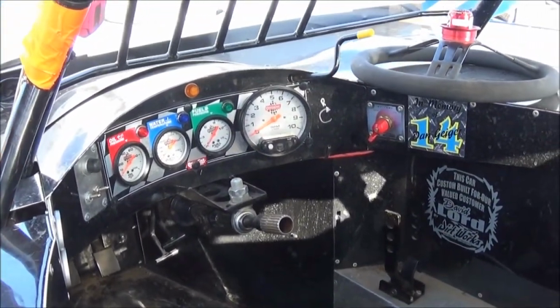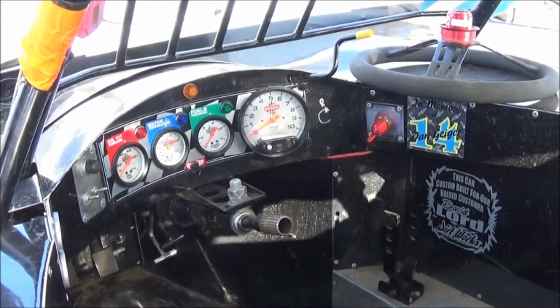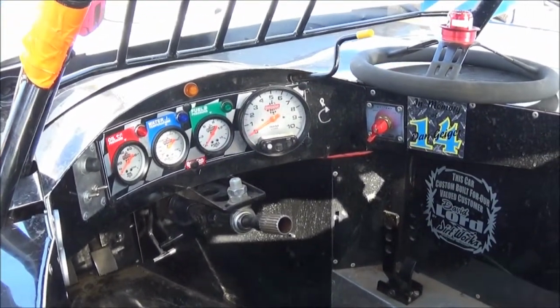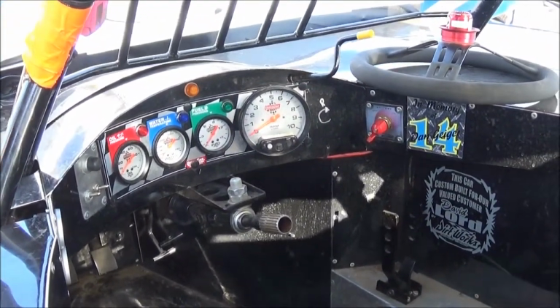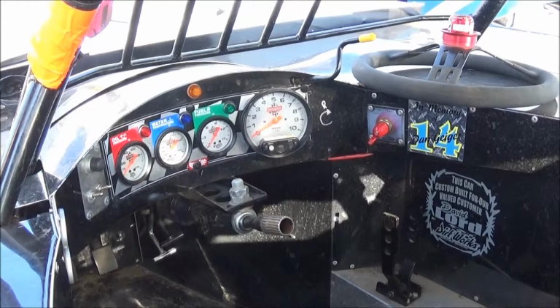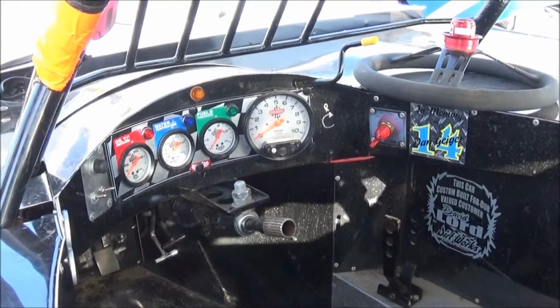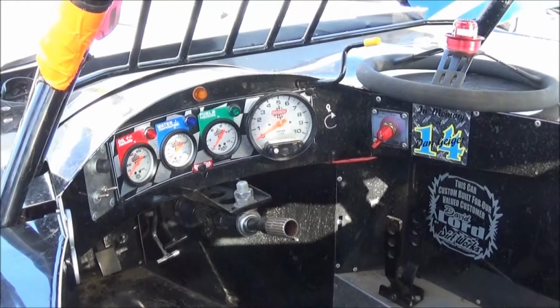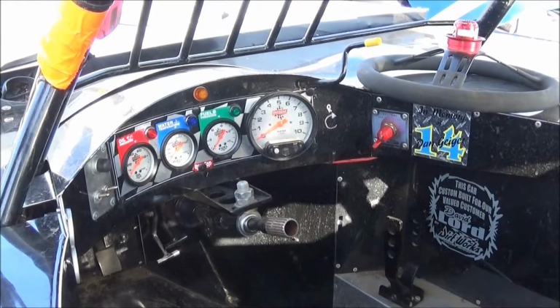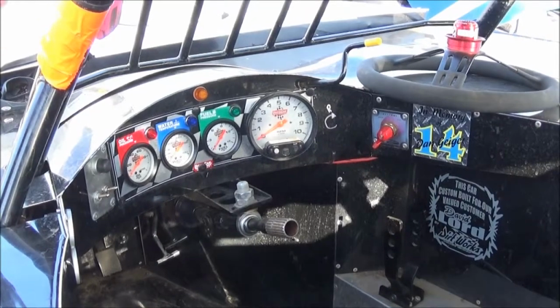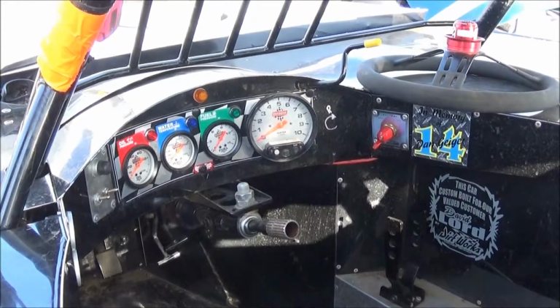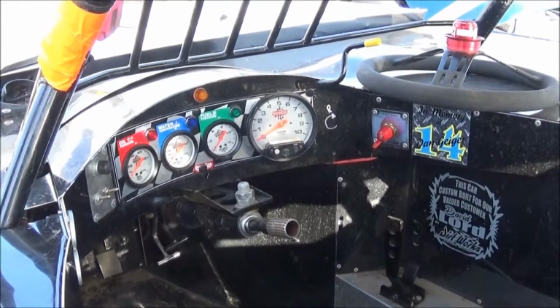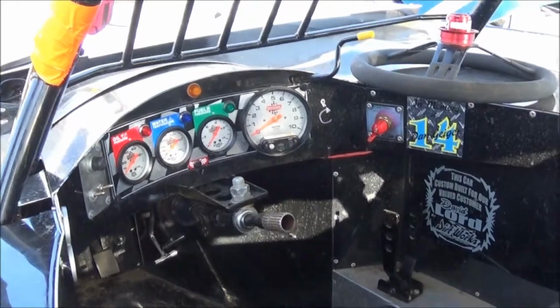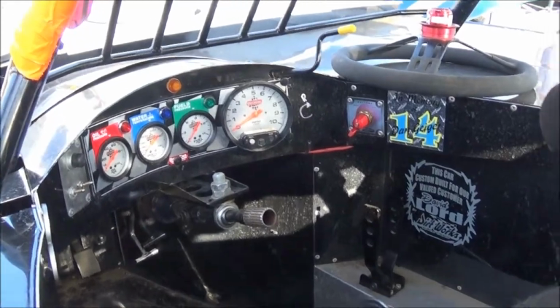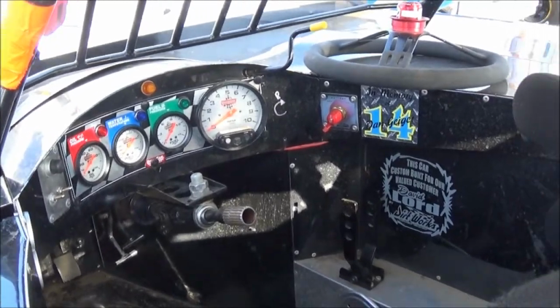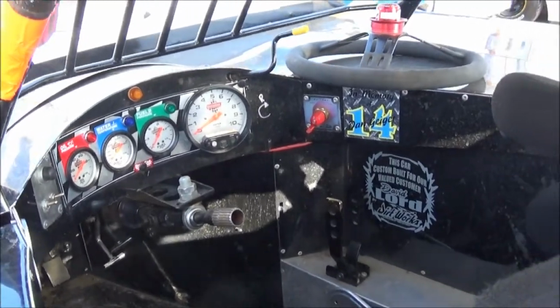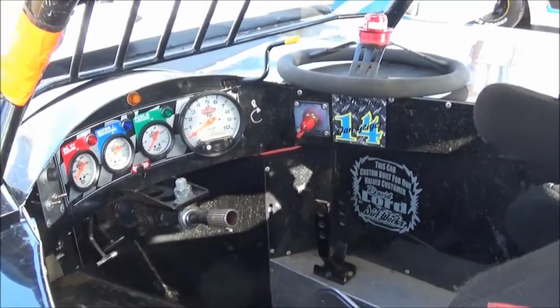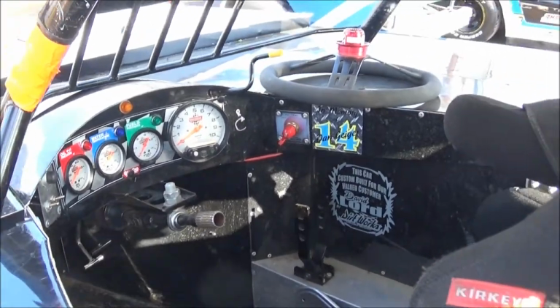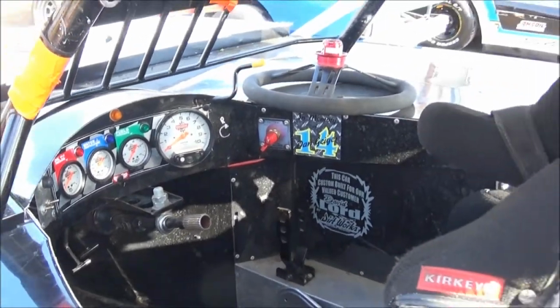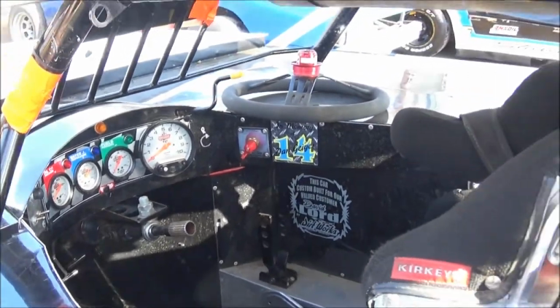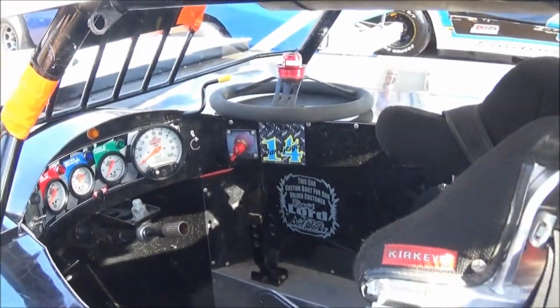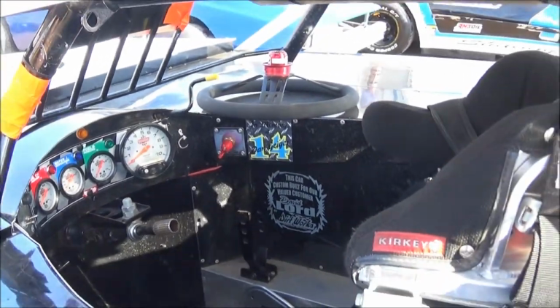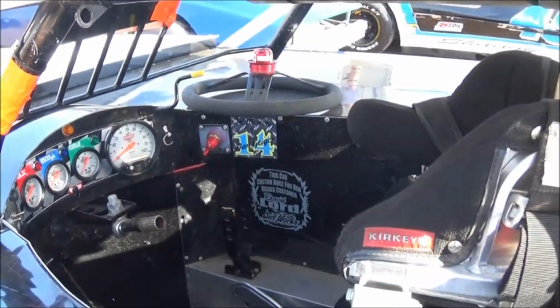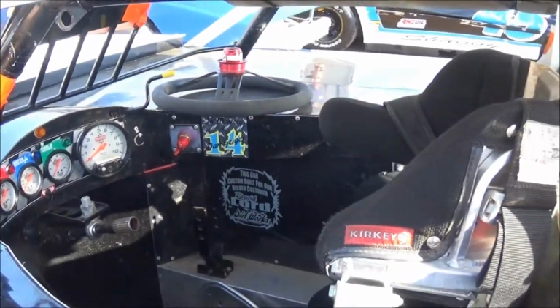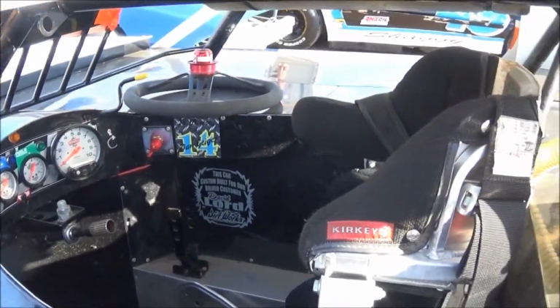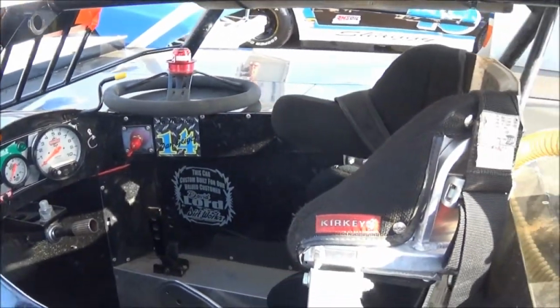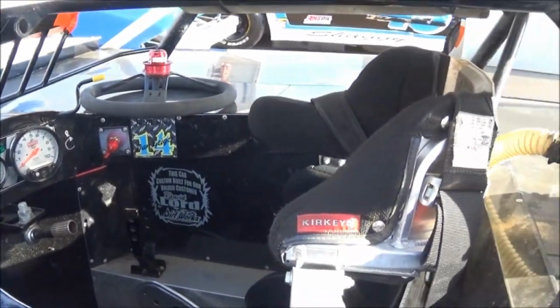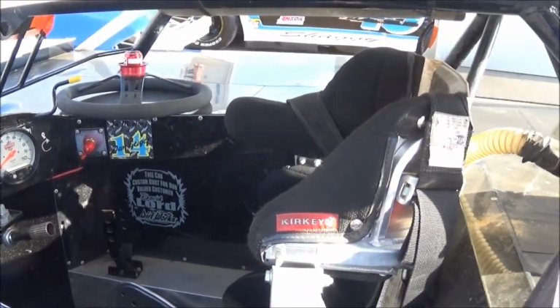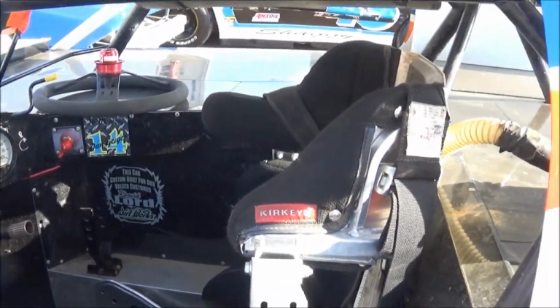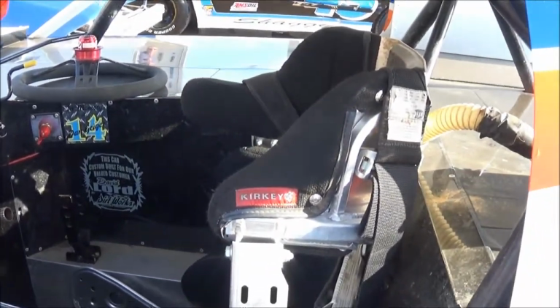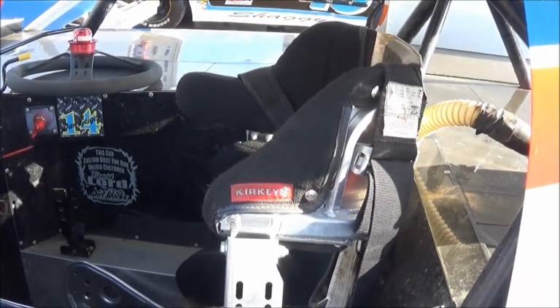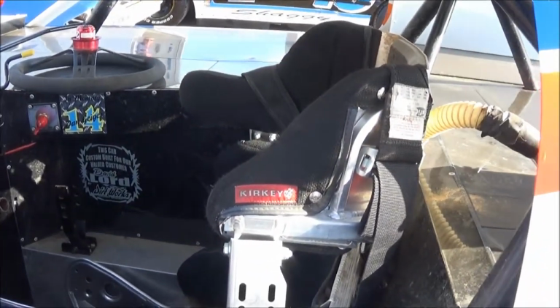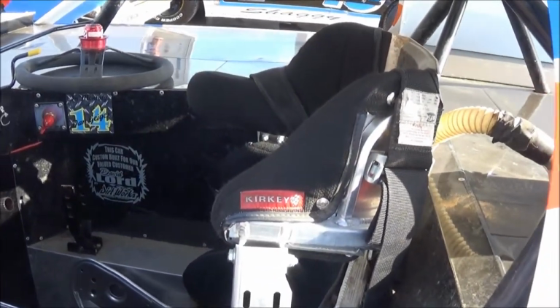The biggest thing with these cars is safety. We bounce around pretty good, so we have good safe seats and seat belts in these cars.